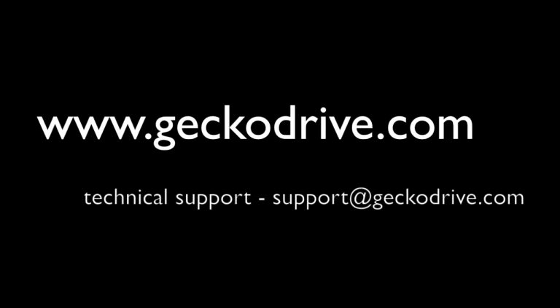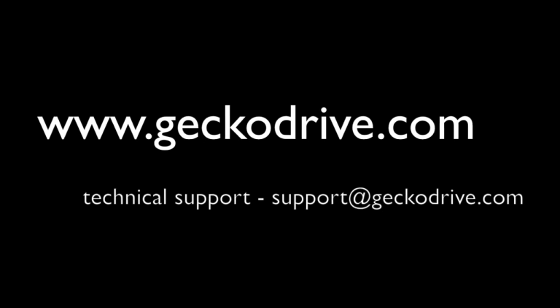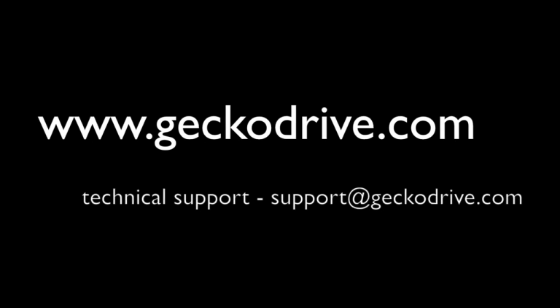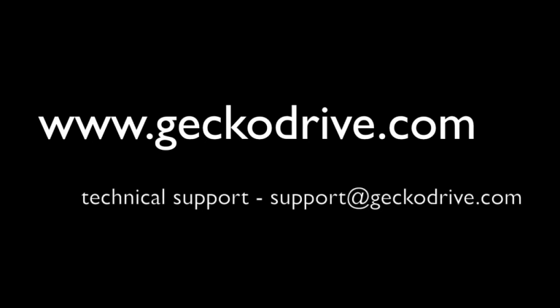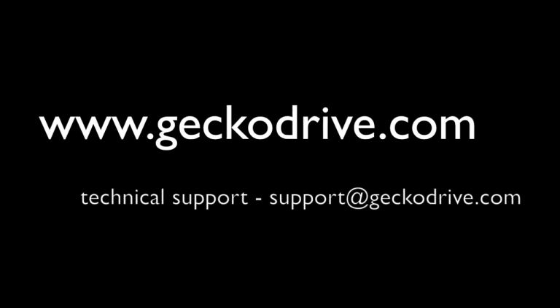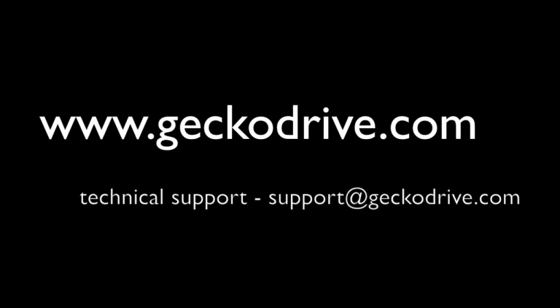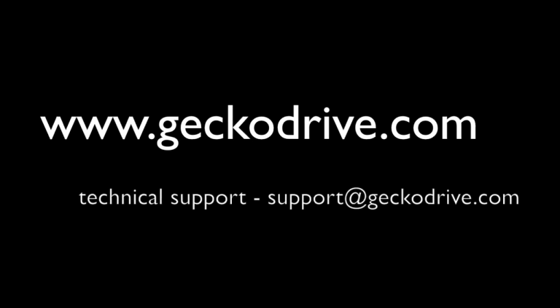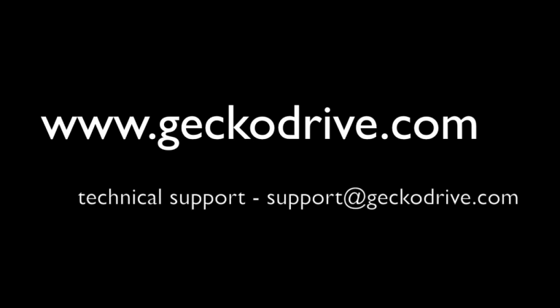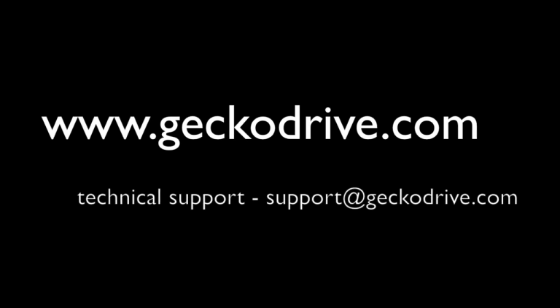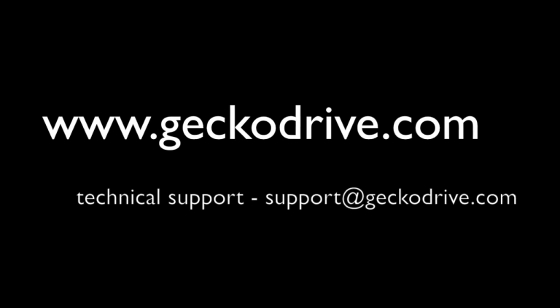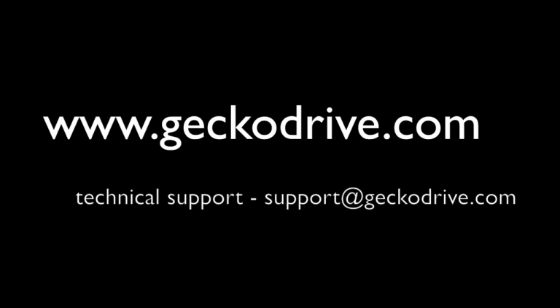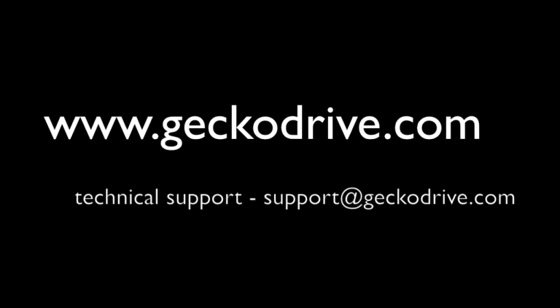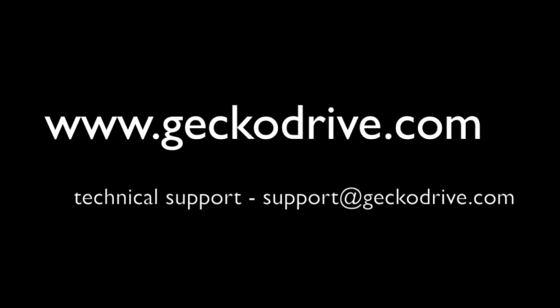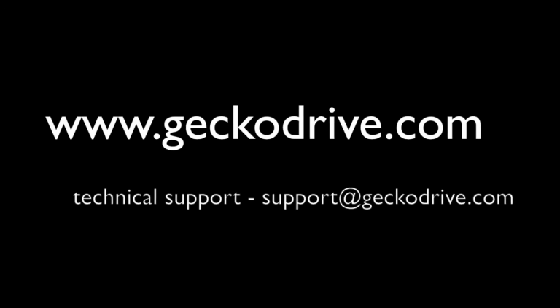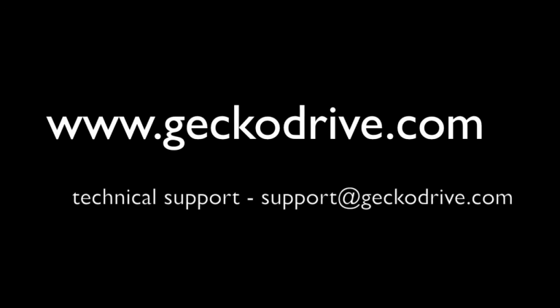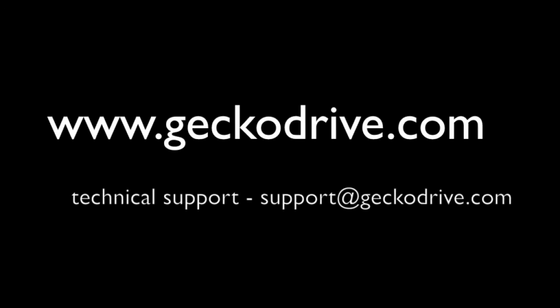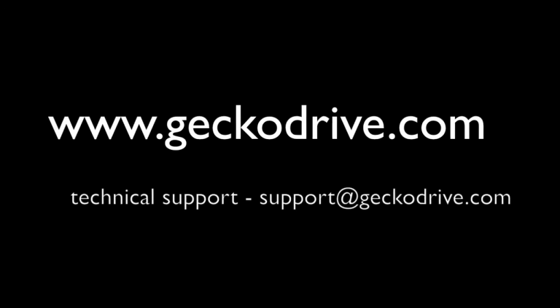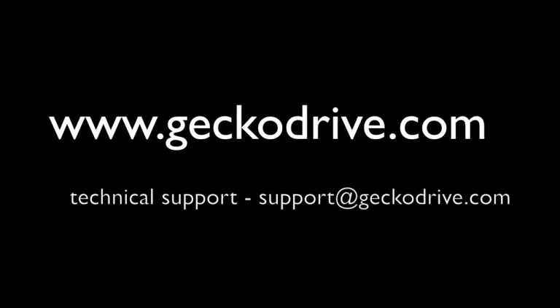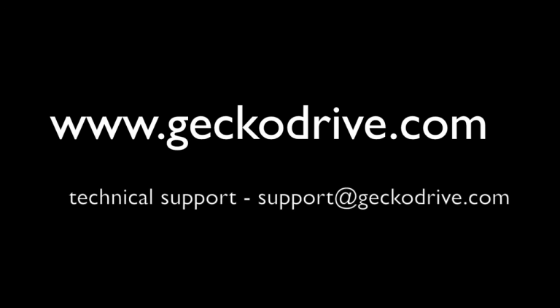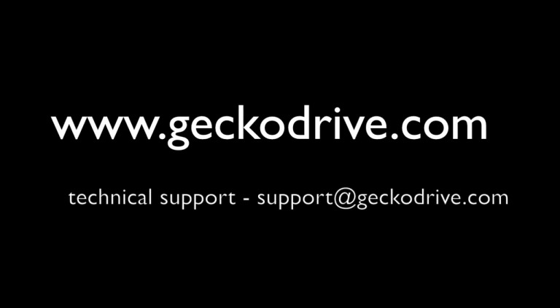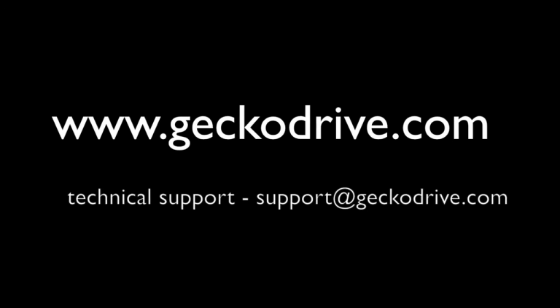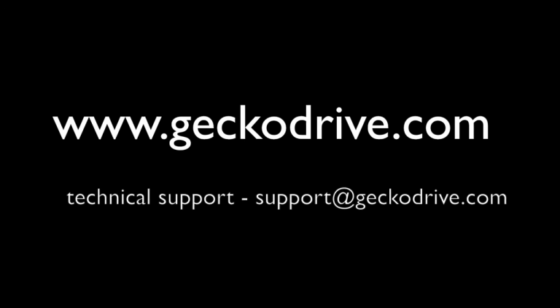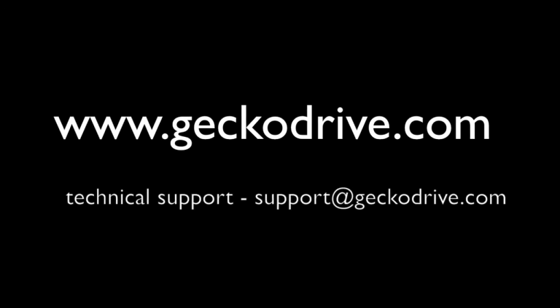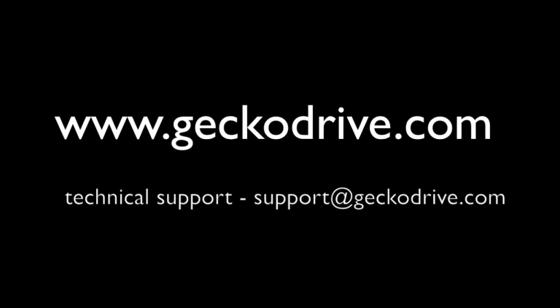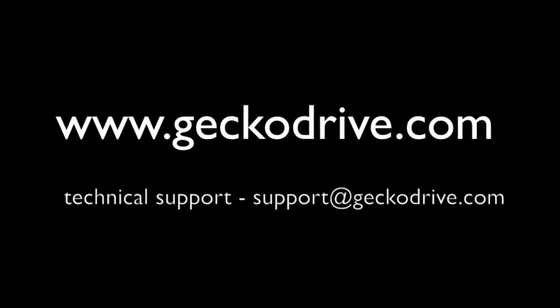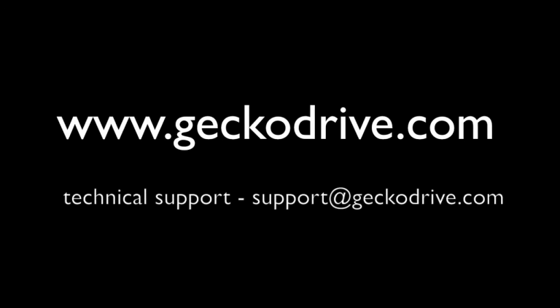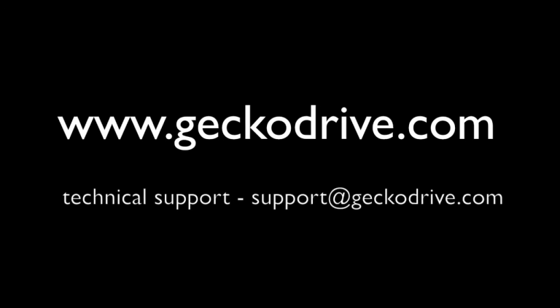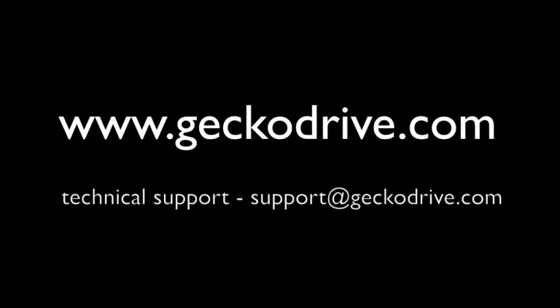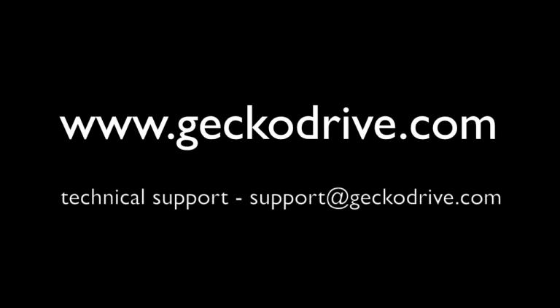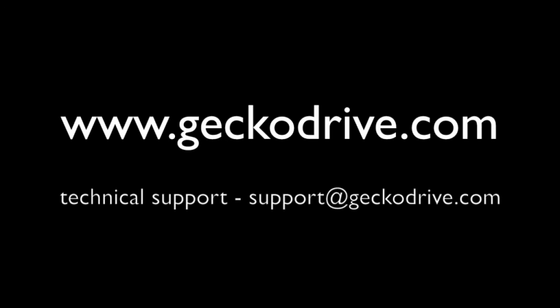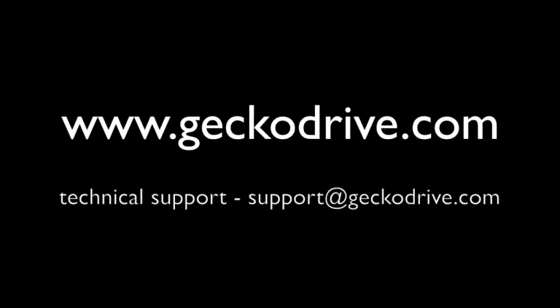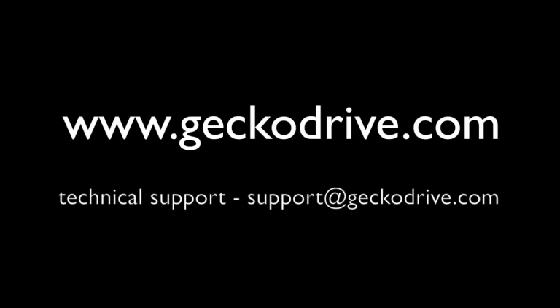Thanks for watching. Please subscribe to our channel for more informative videos, tutorials, and more.